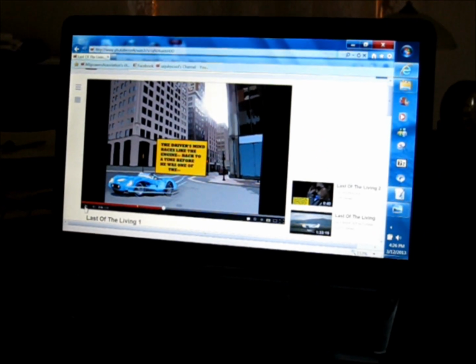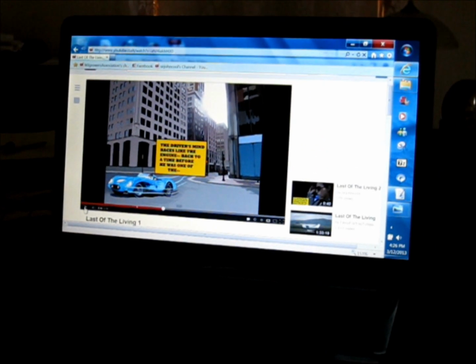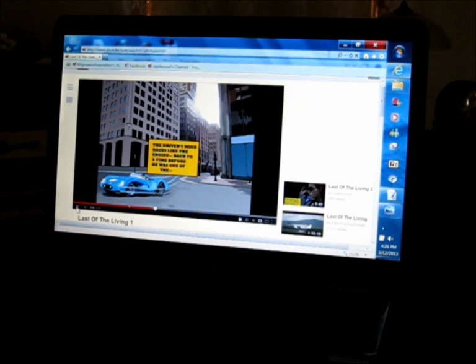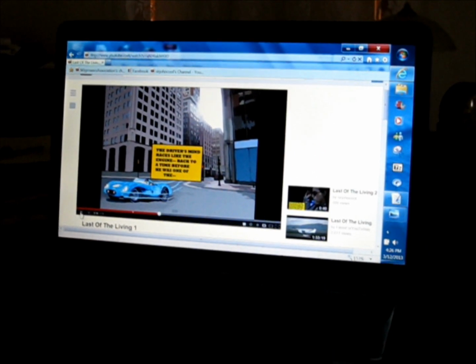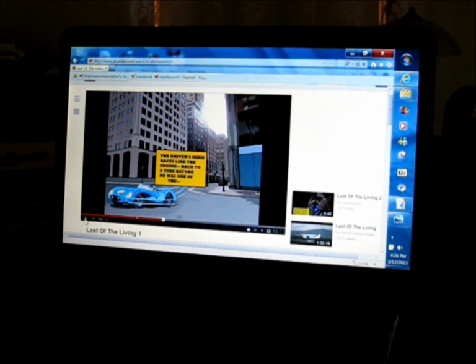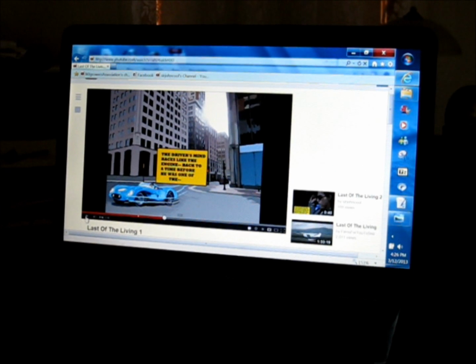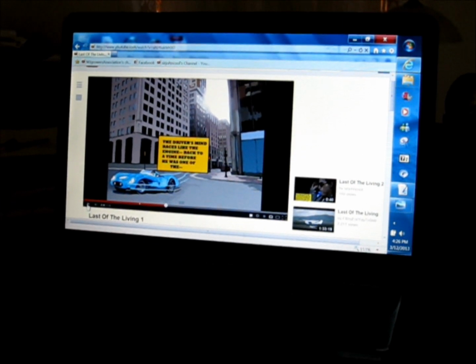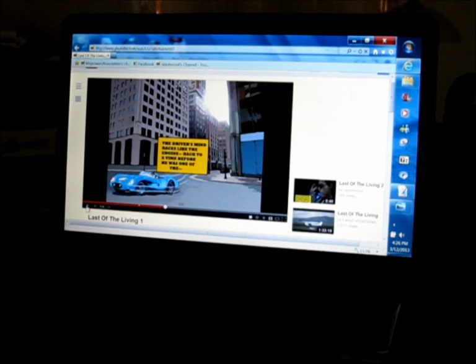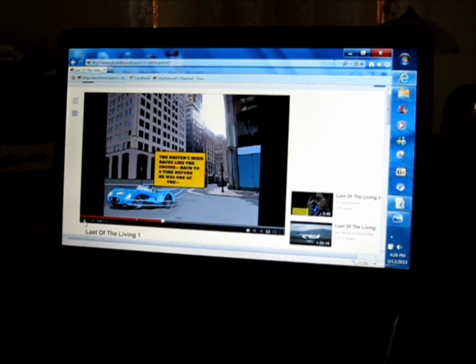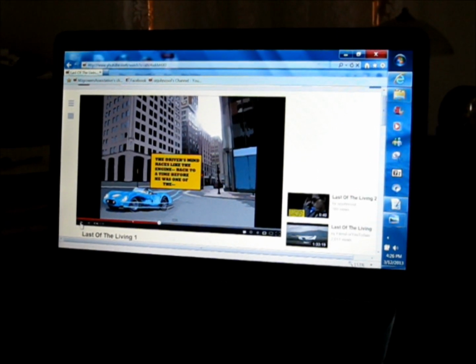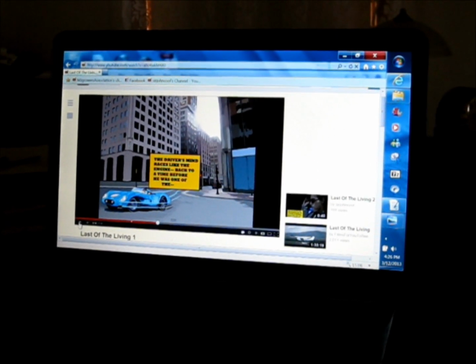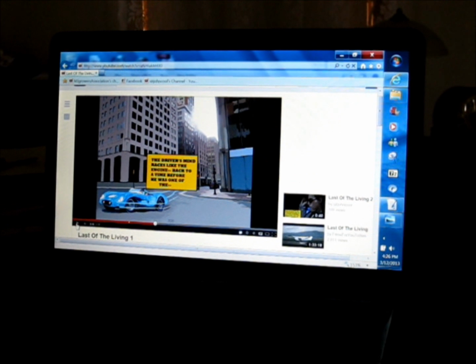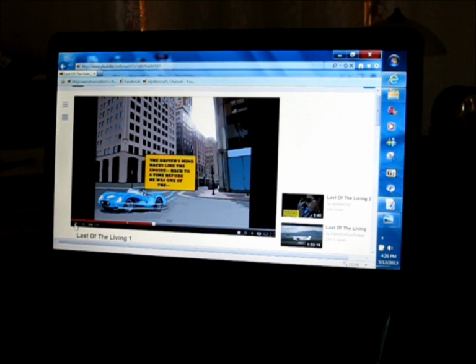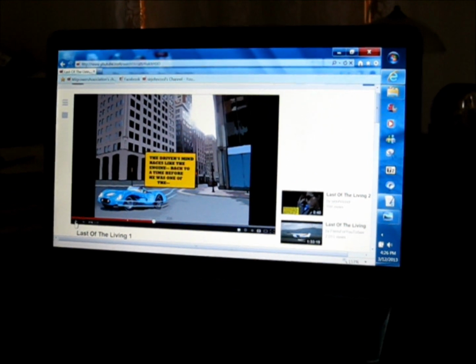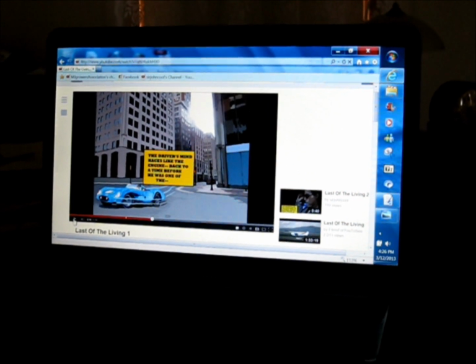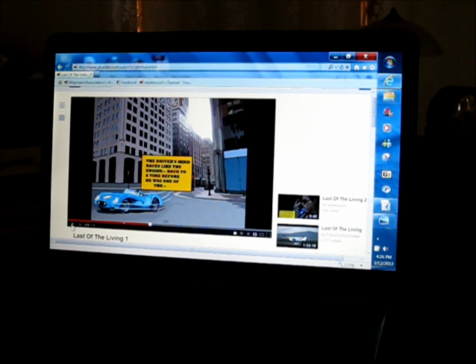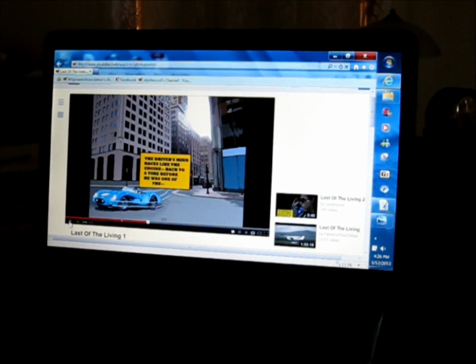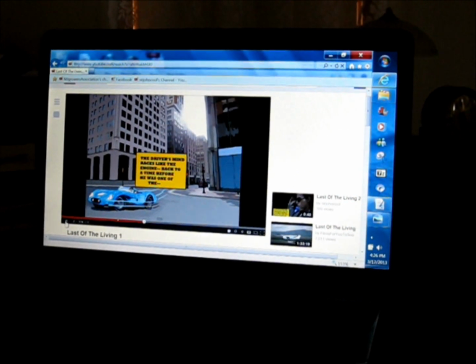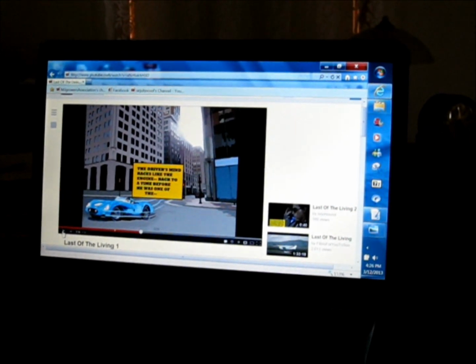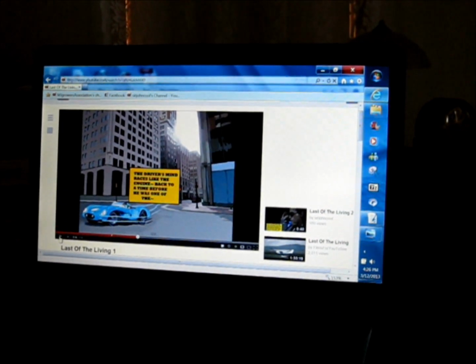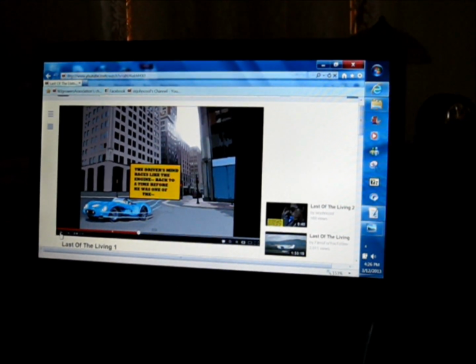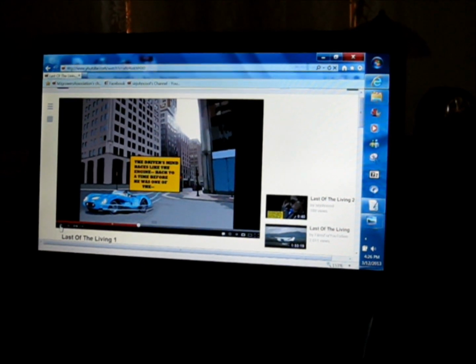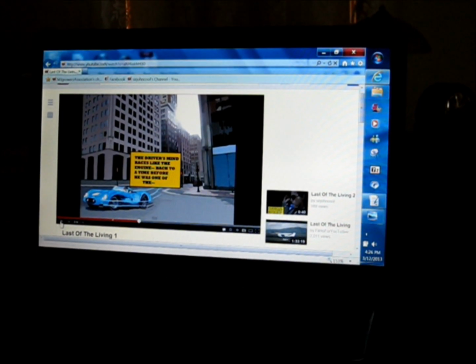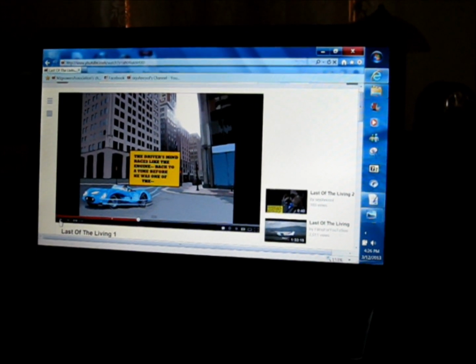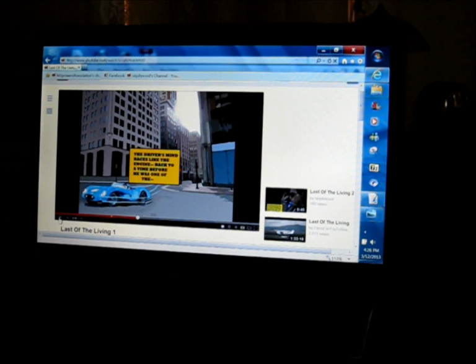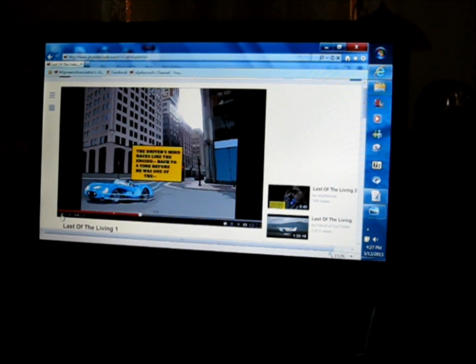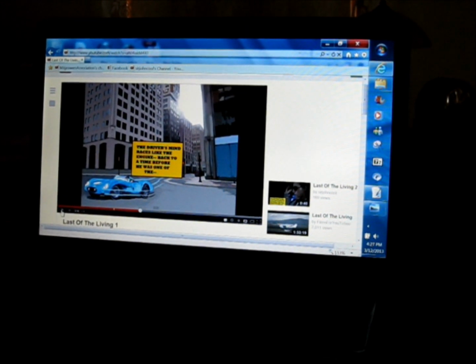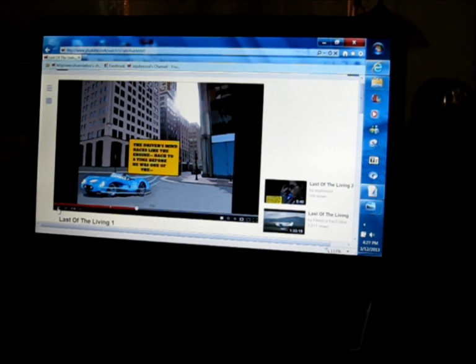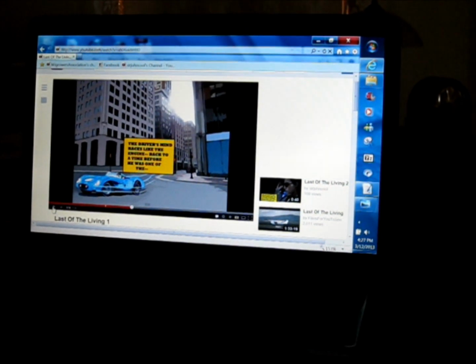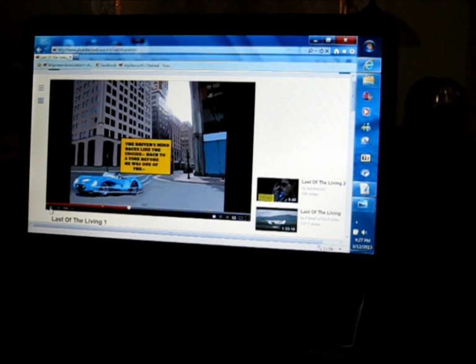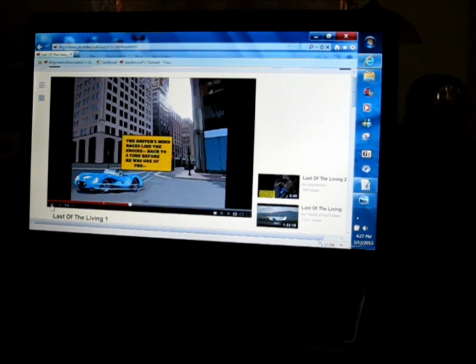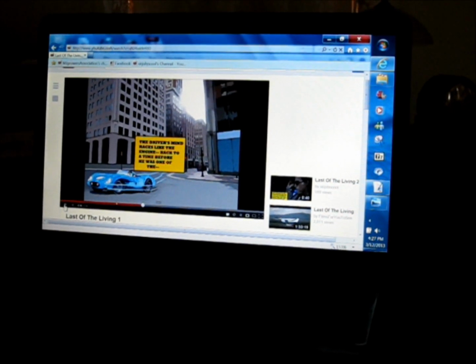Could you tell us about your original comic? Yeah, you're looking at a little bit of it right now. This is called 'Last of the Living.'